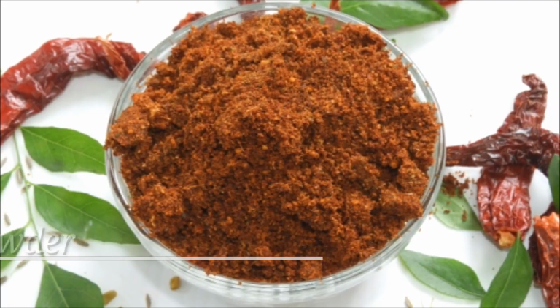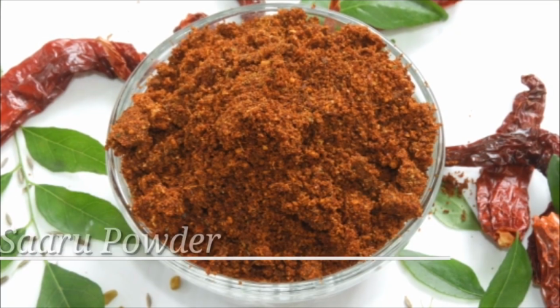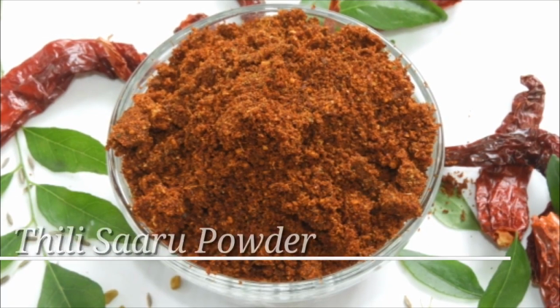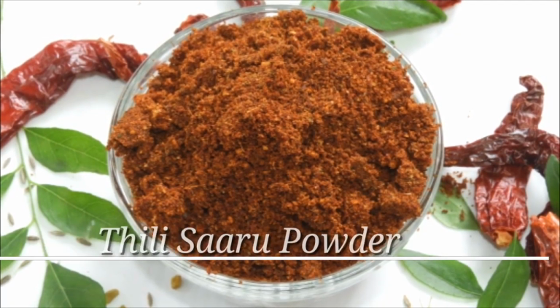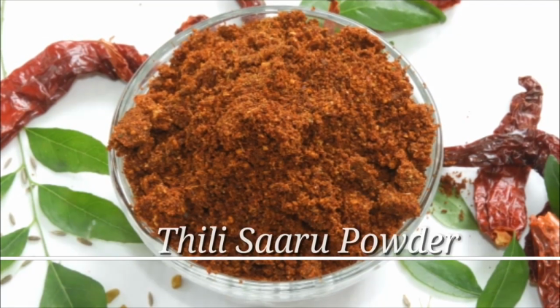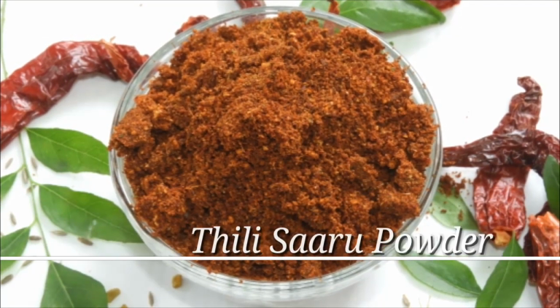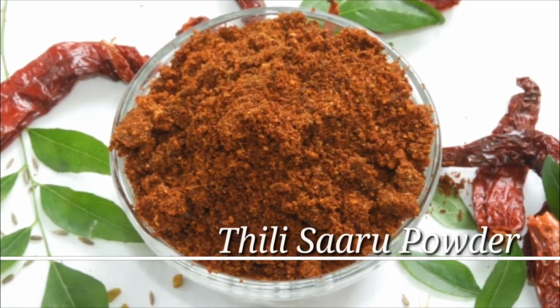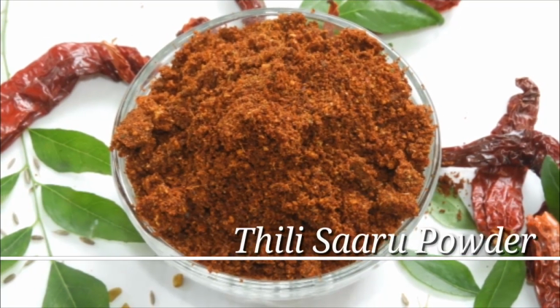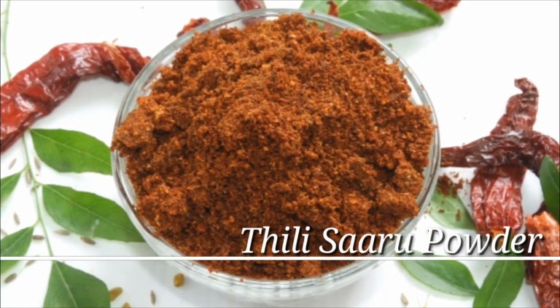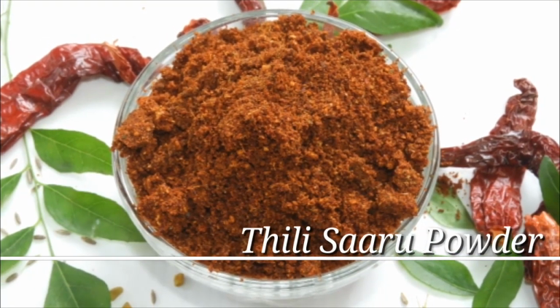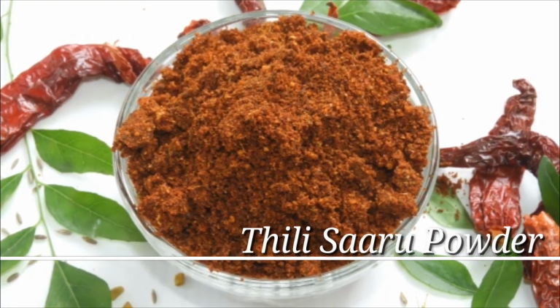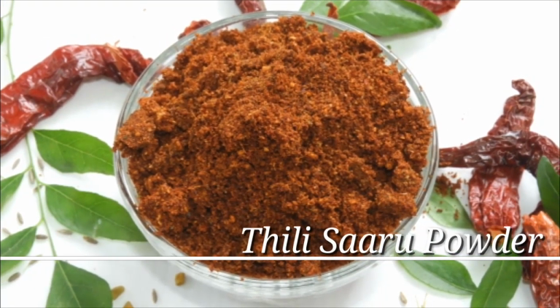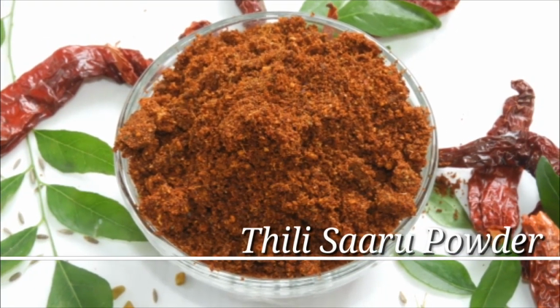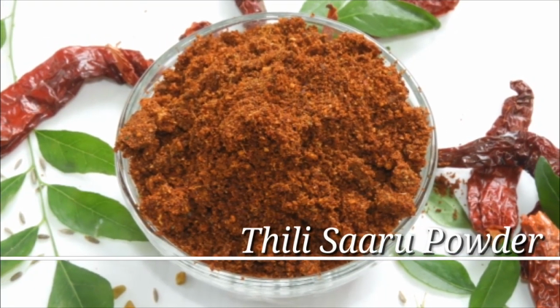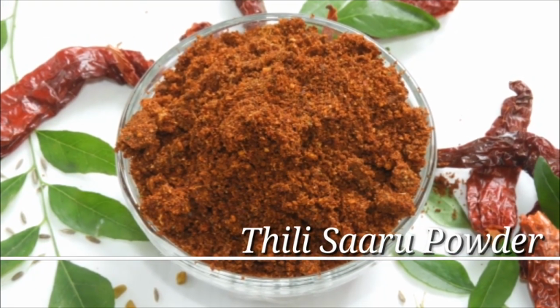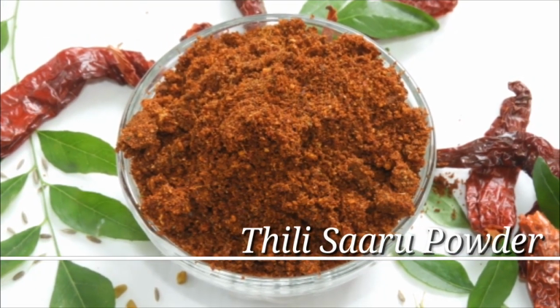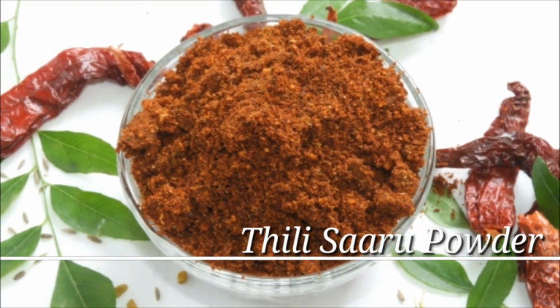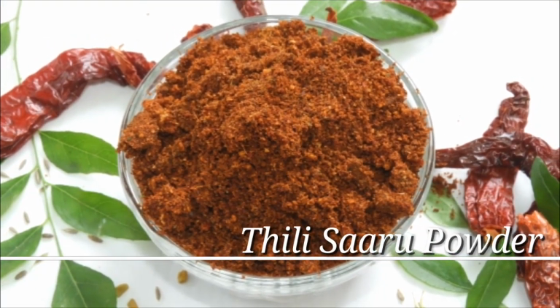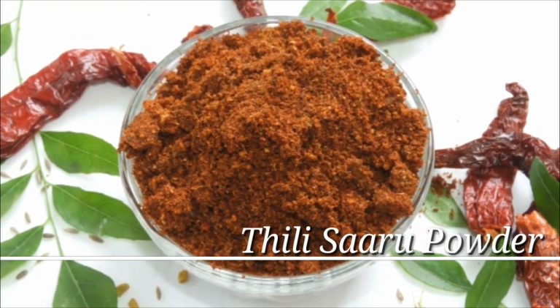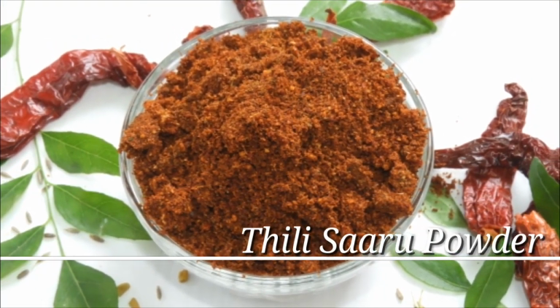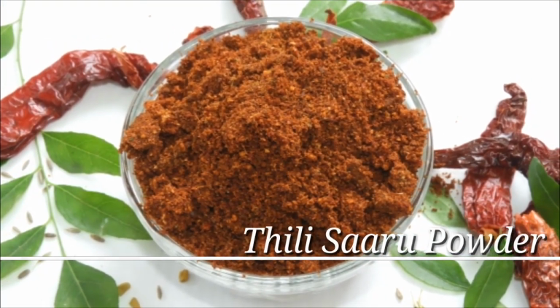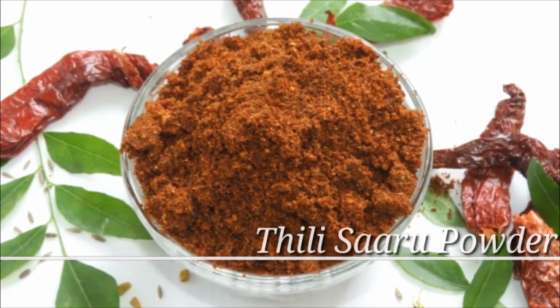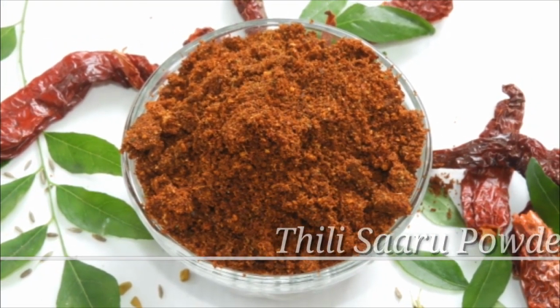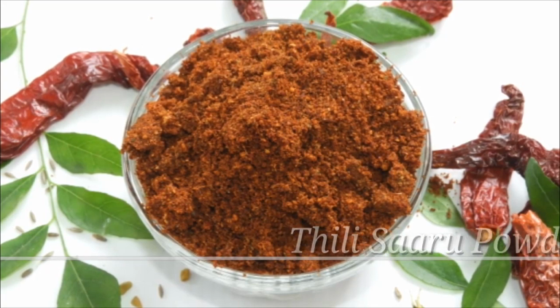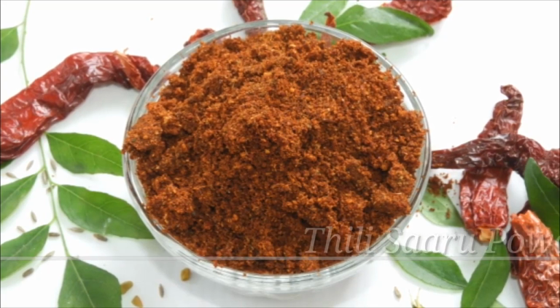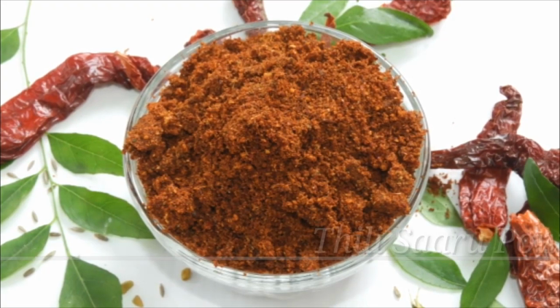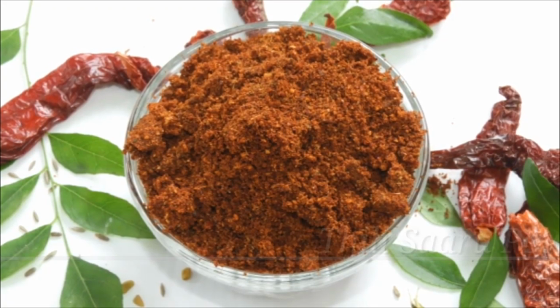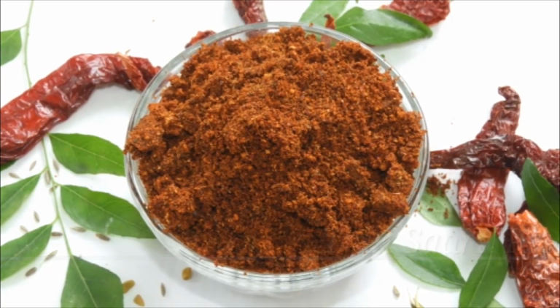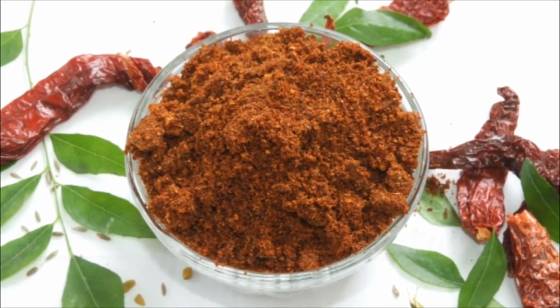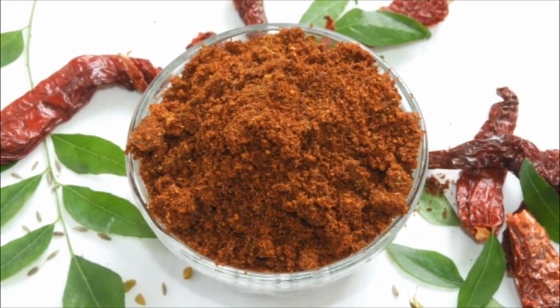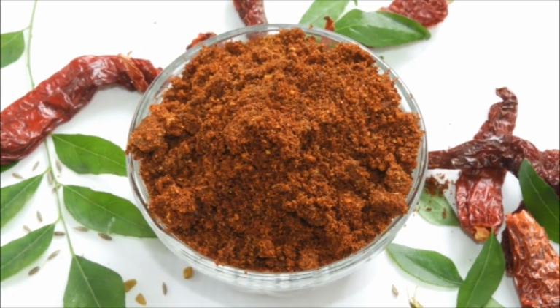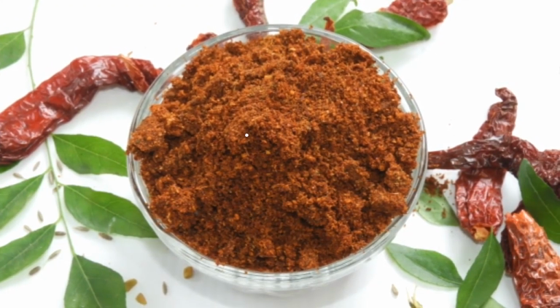Hi friends, hello, welcome to my place for this flour powder.